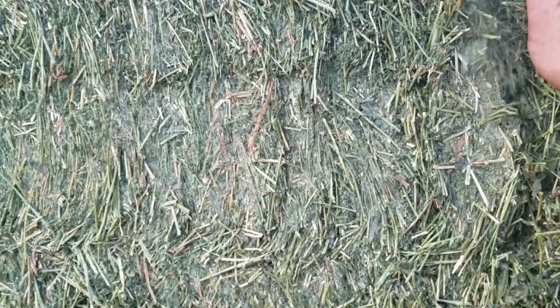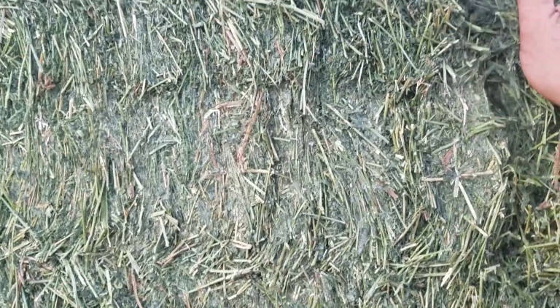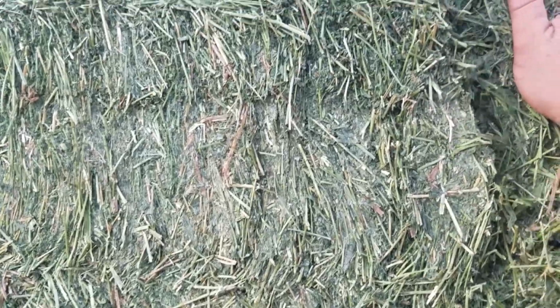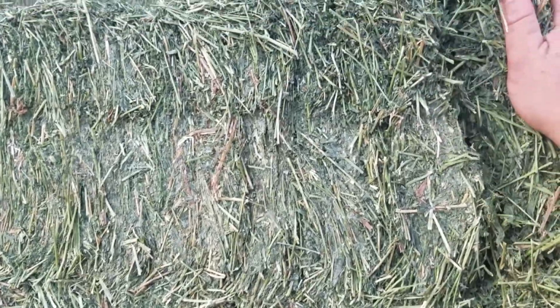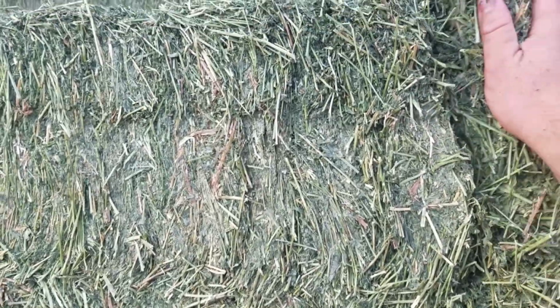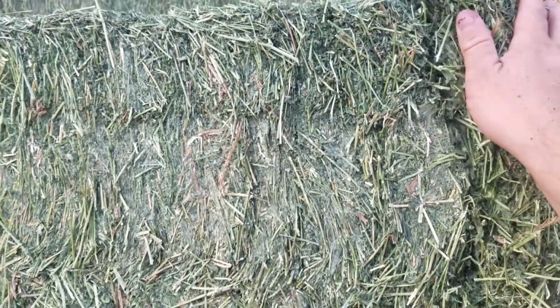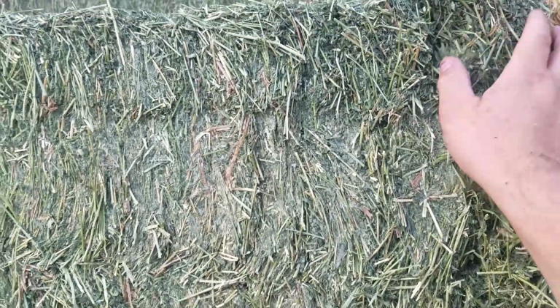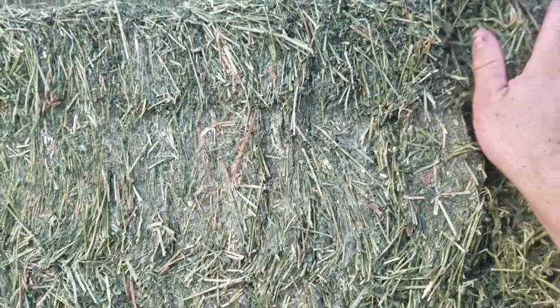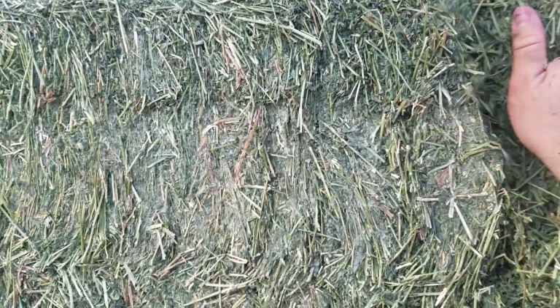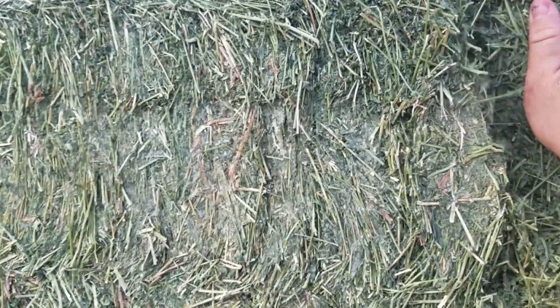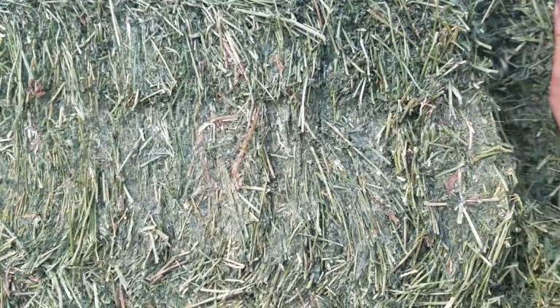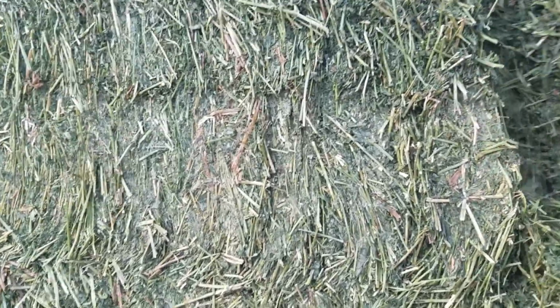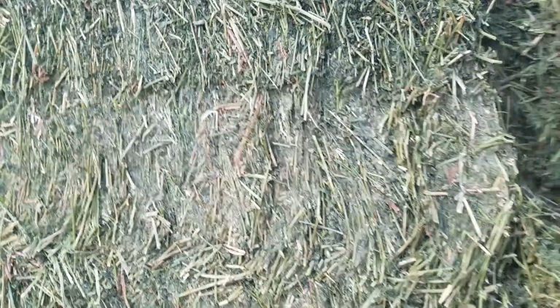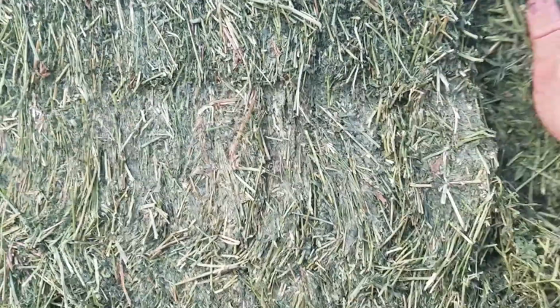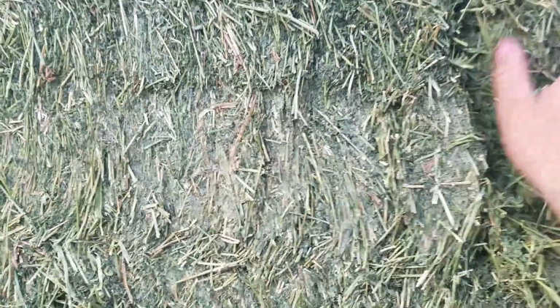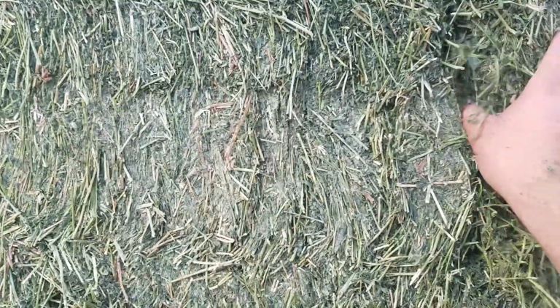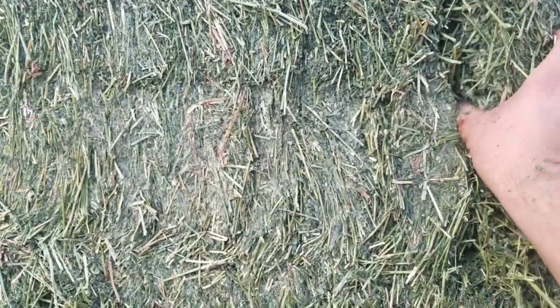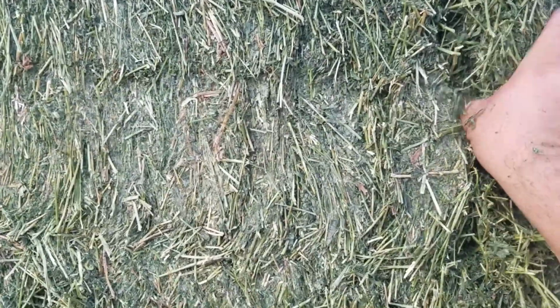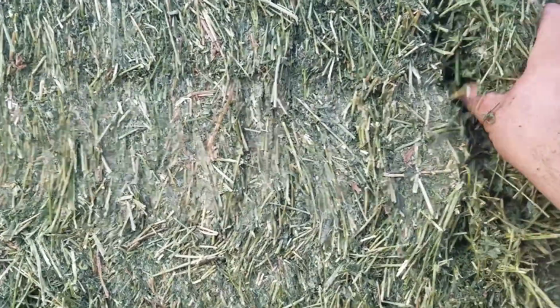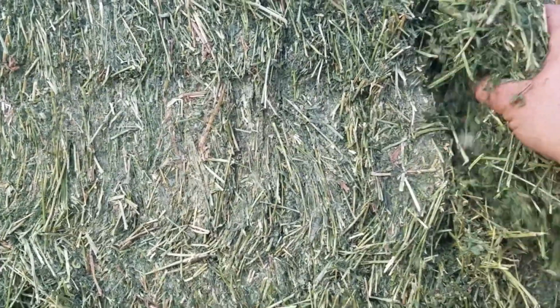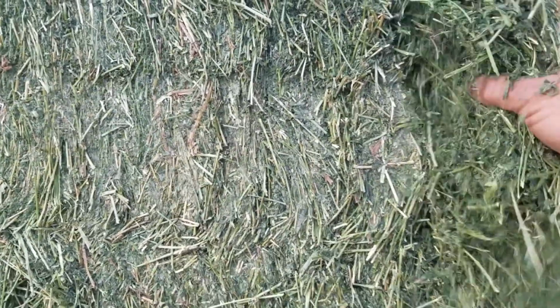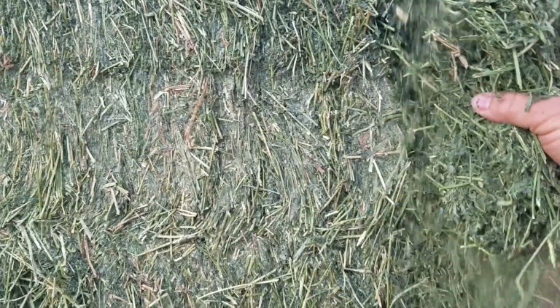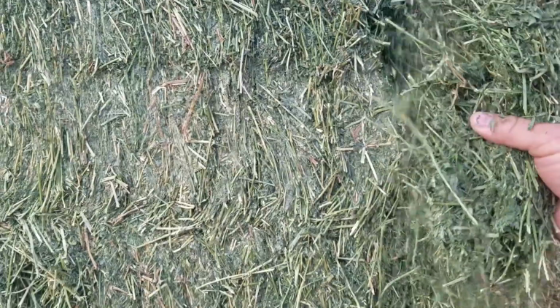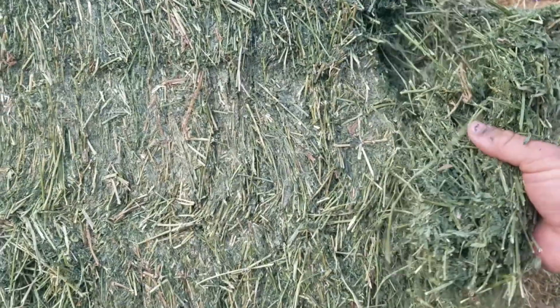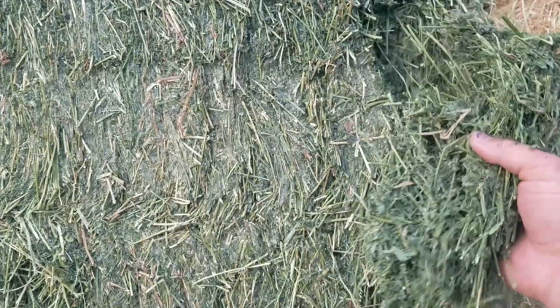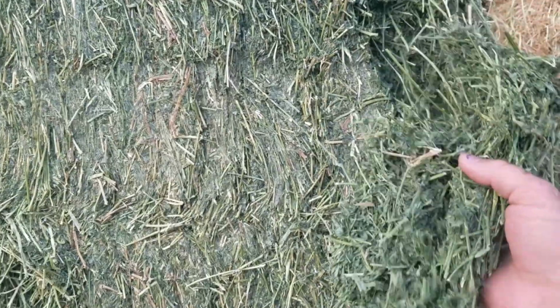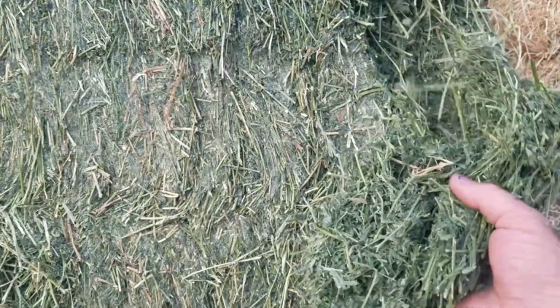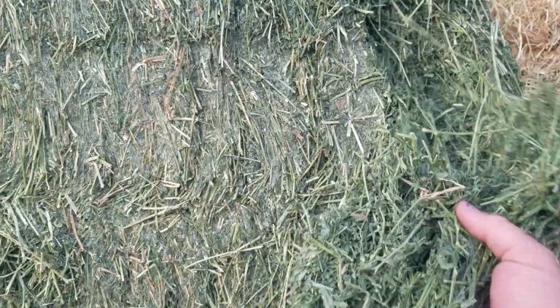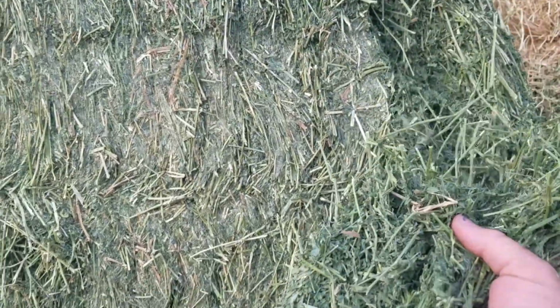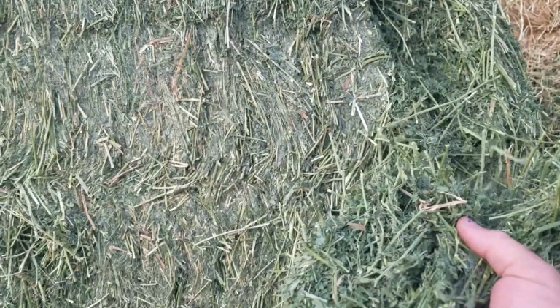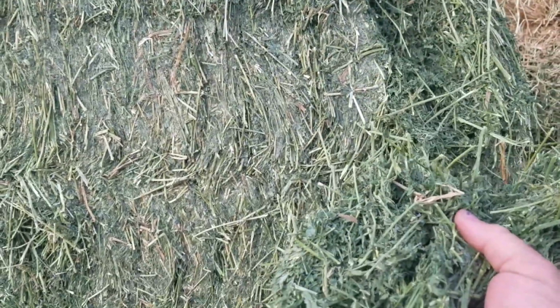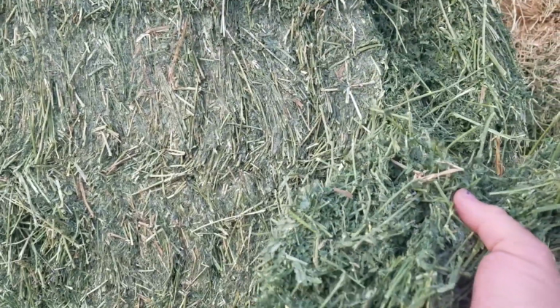When selecting the alfalfa that I like to source for my customers, I am always looking at finer stem, good leaf retention, hay that is going to come apart really nice and feed really well.